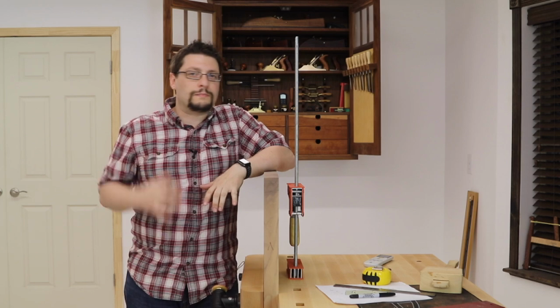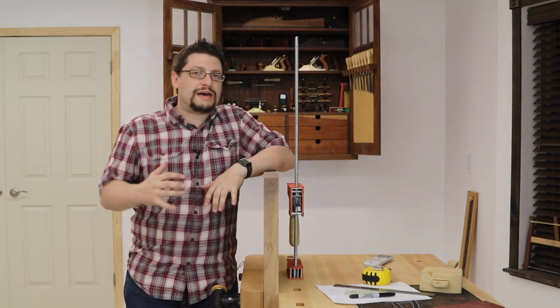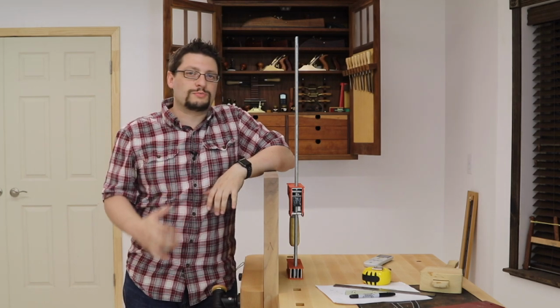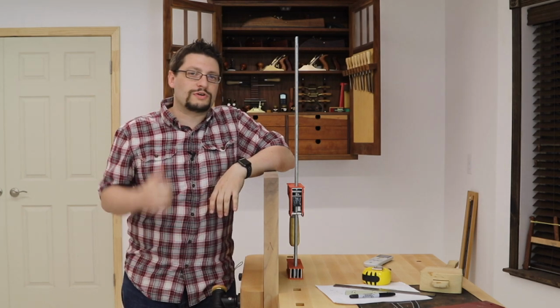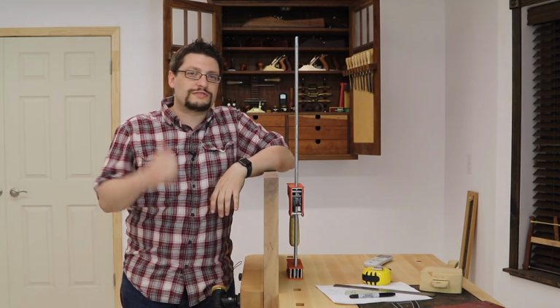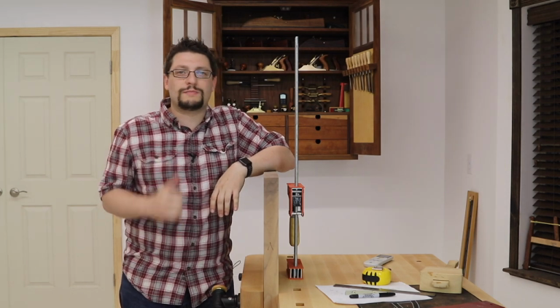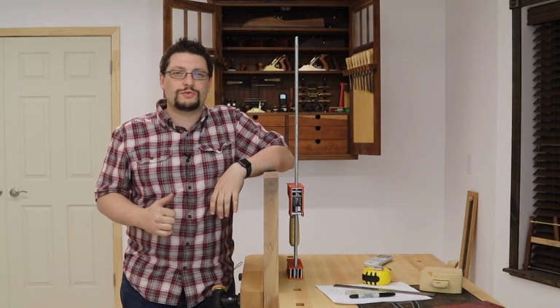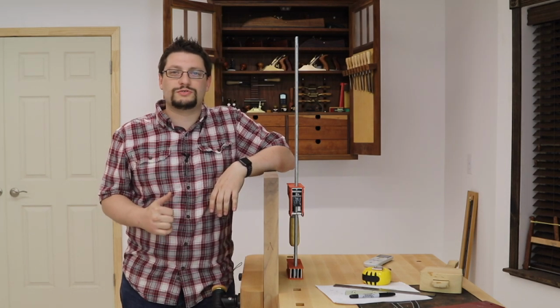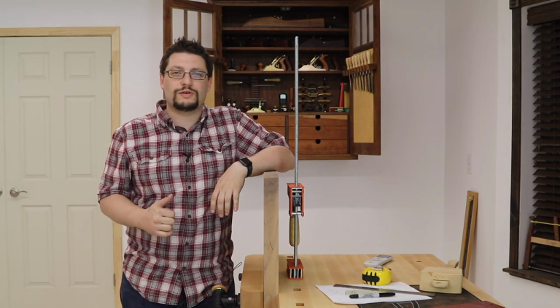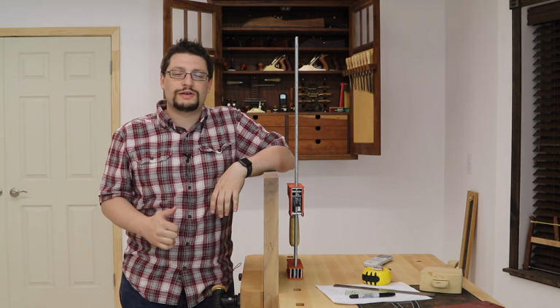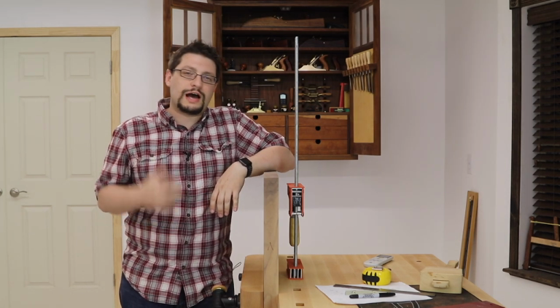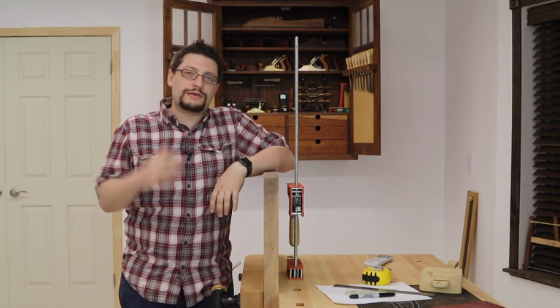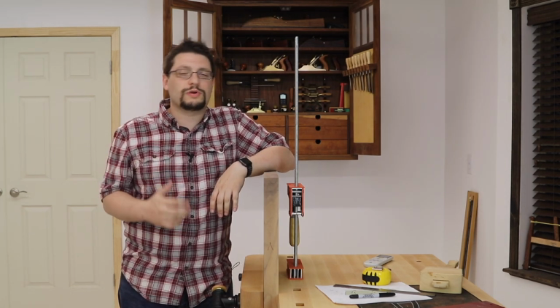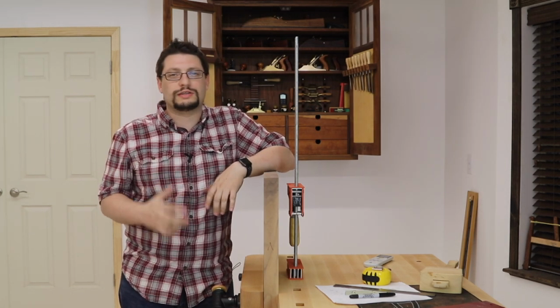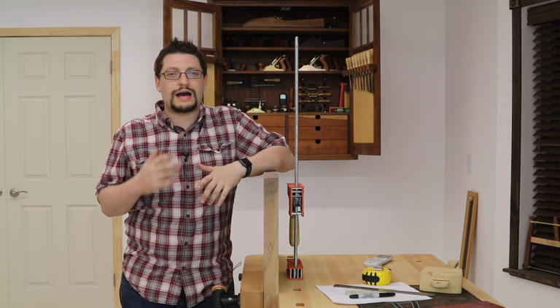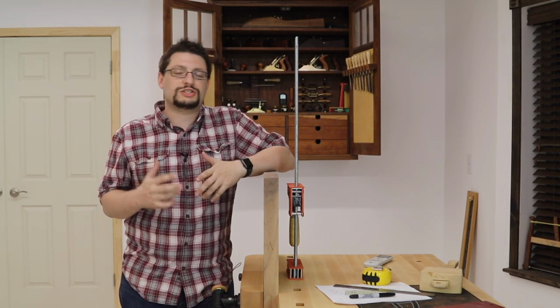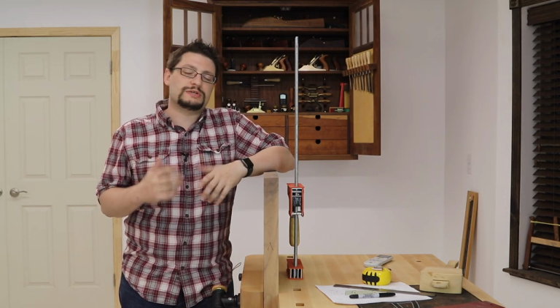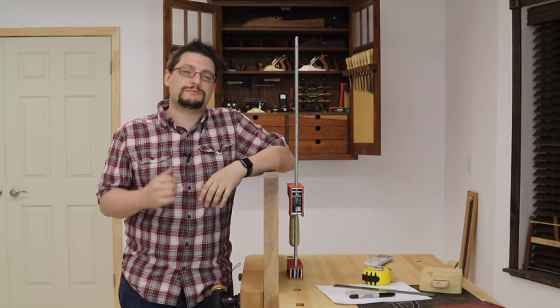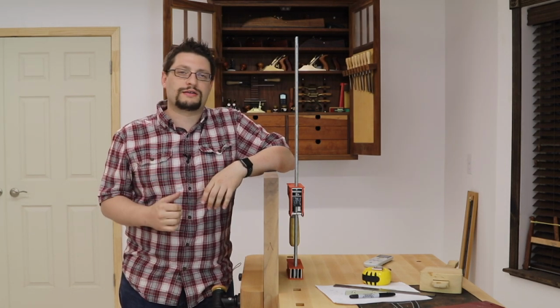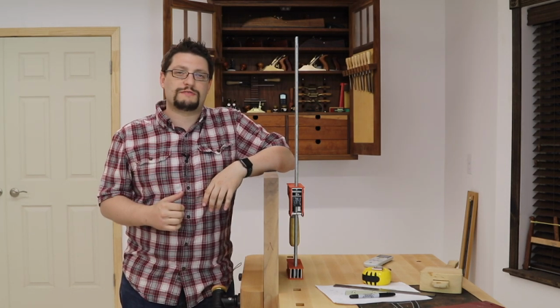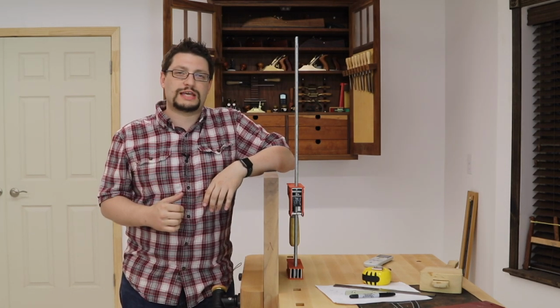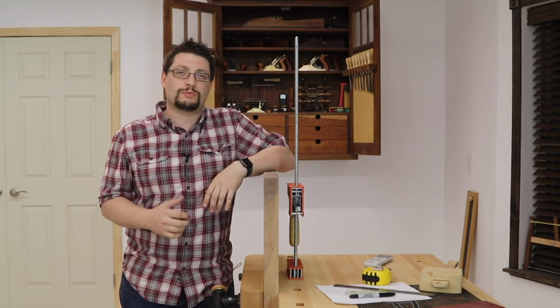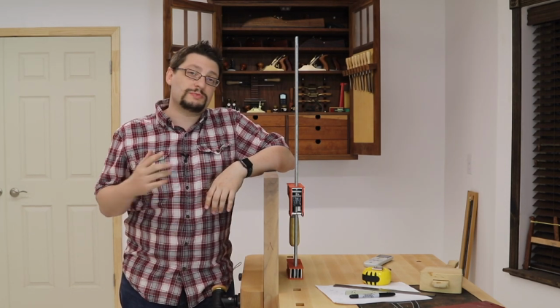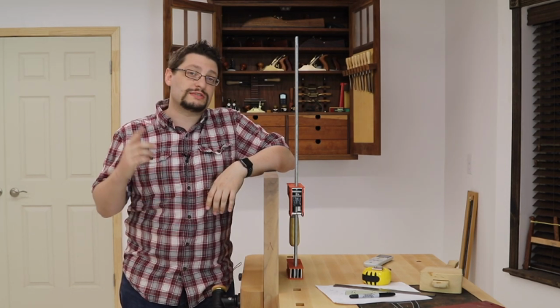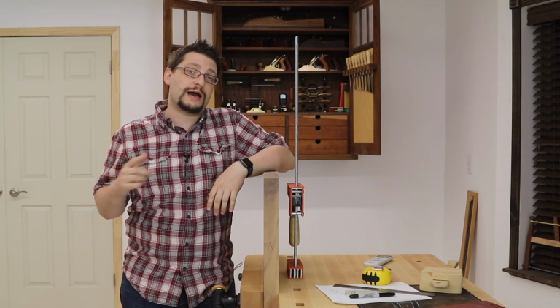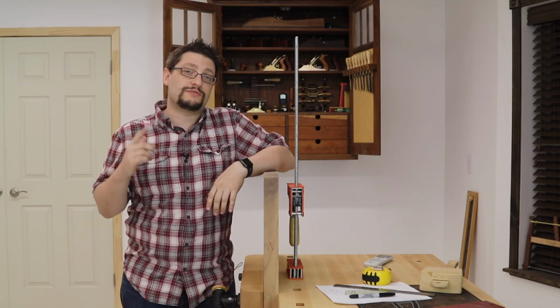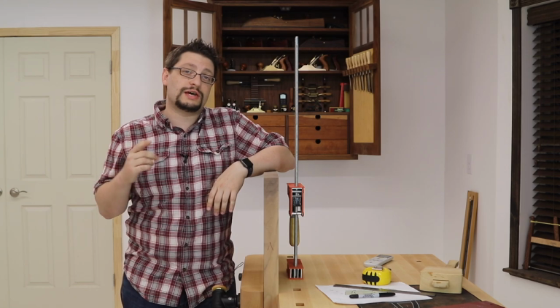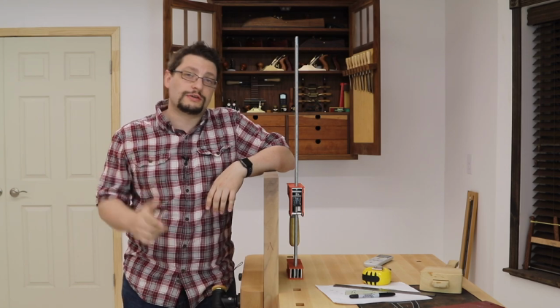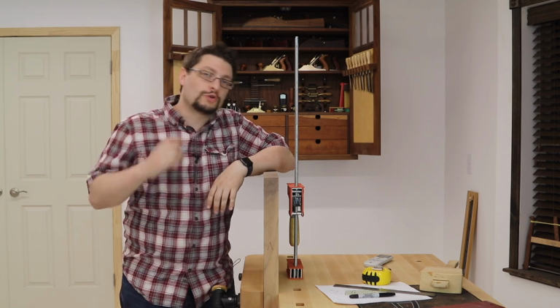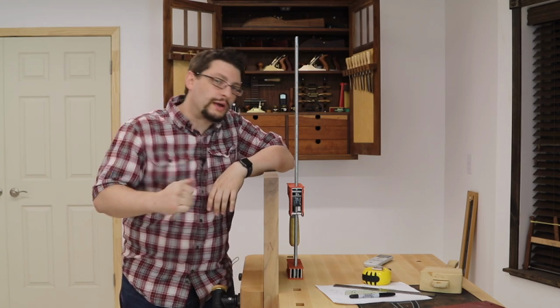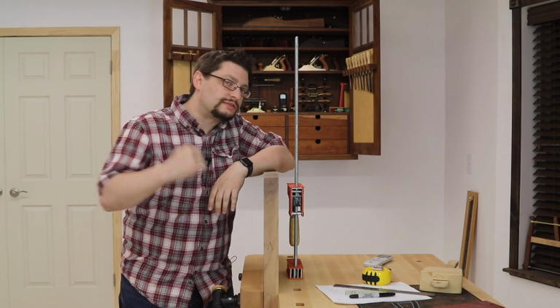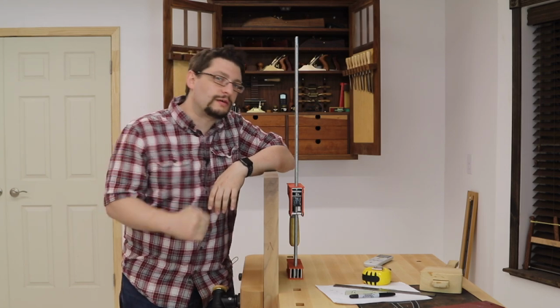Matthew Morse, MMWood Studio. I'm here working on the Nakashima-inspired coffee table, which means it's time for another quick tip.